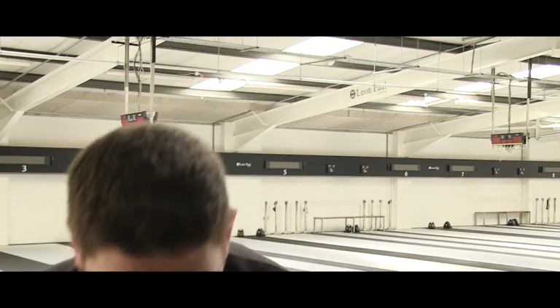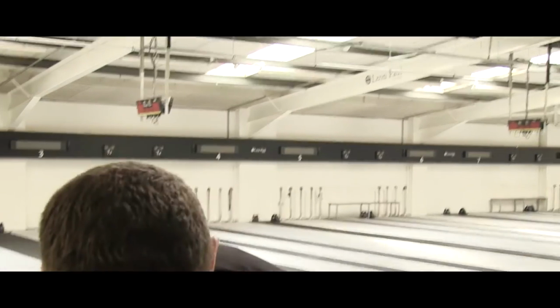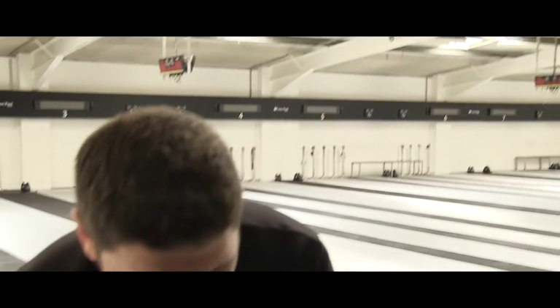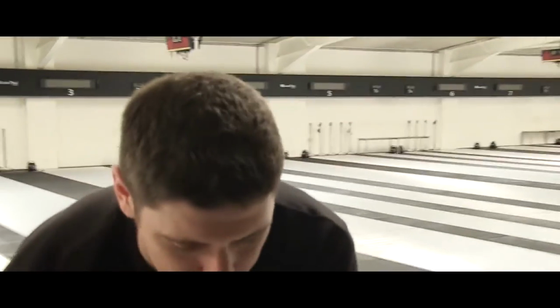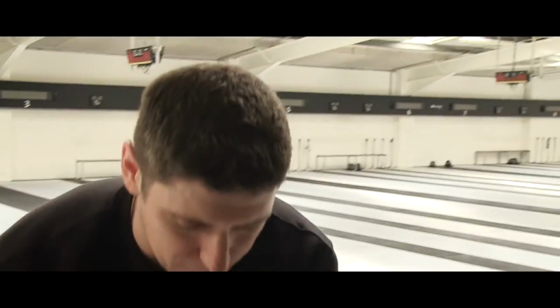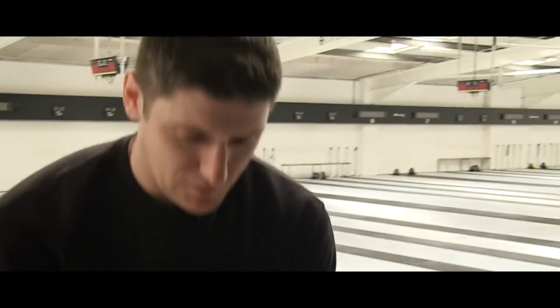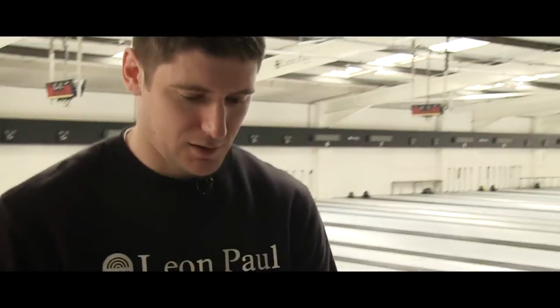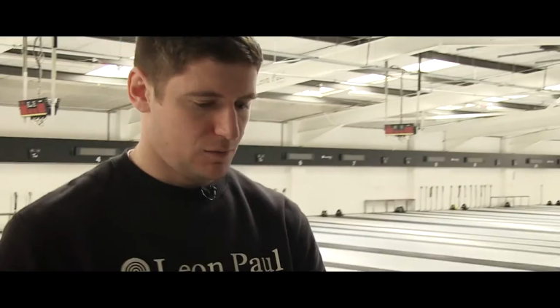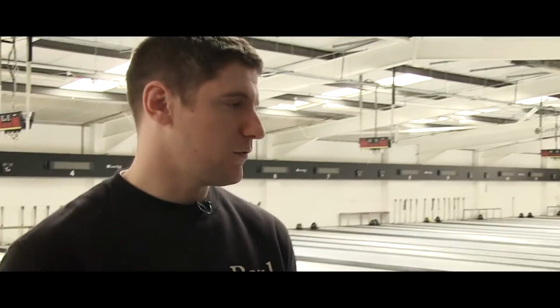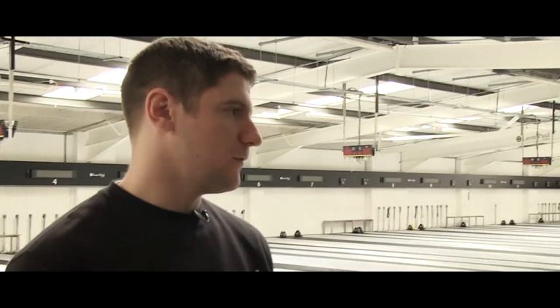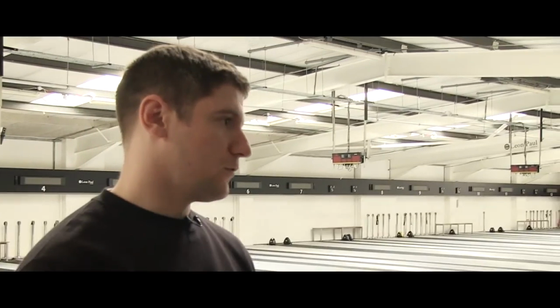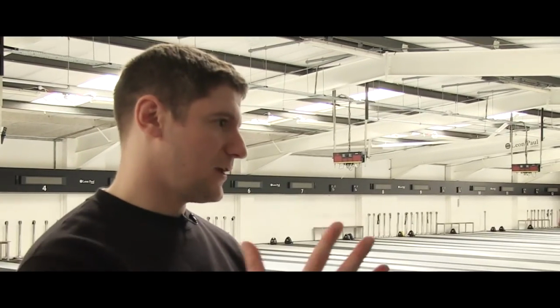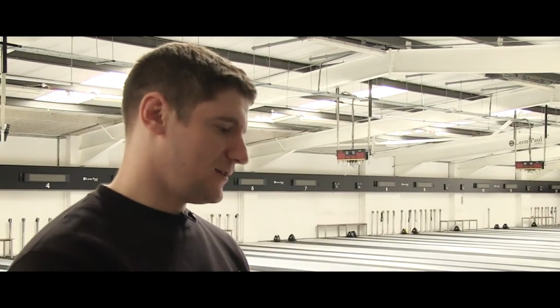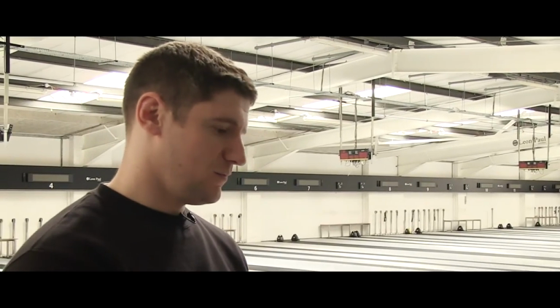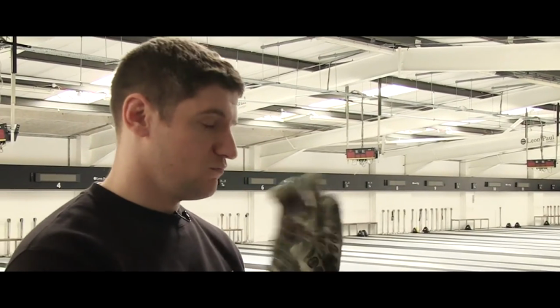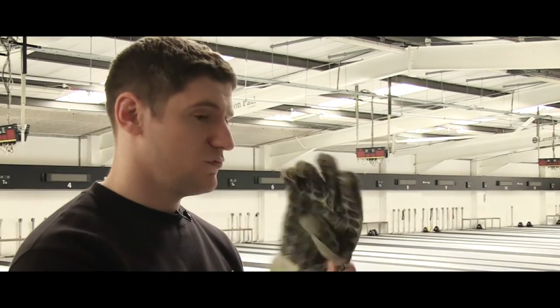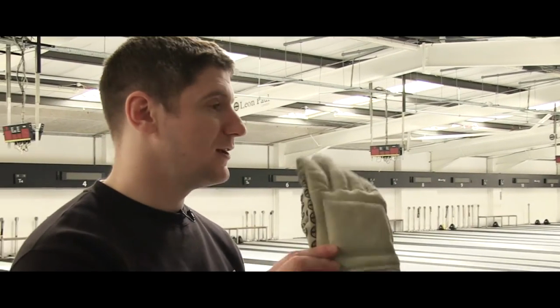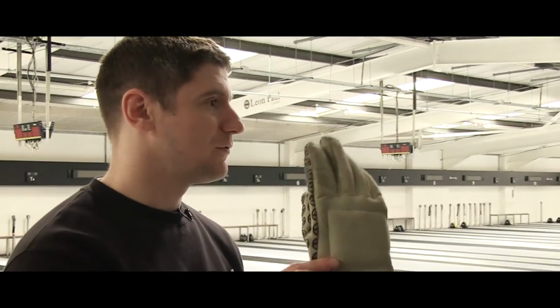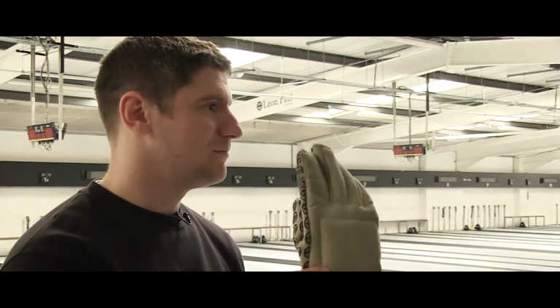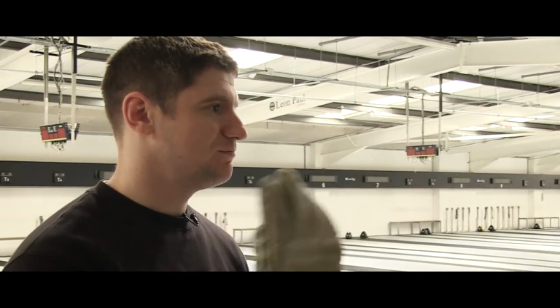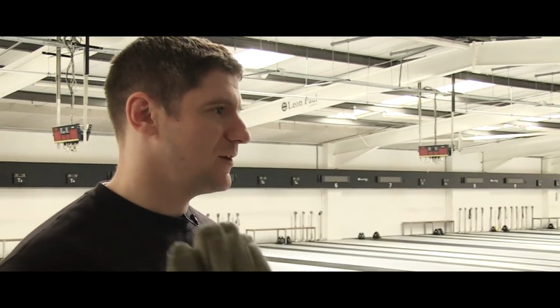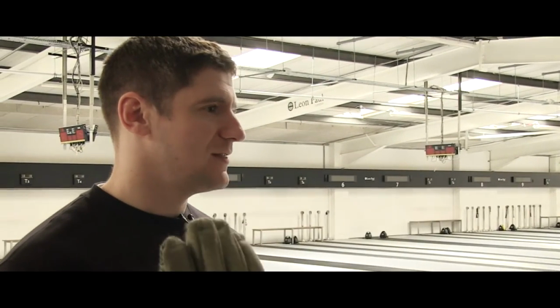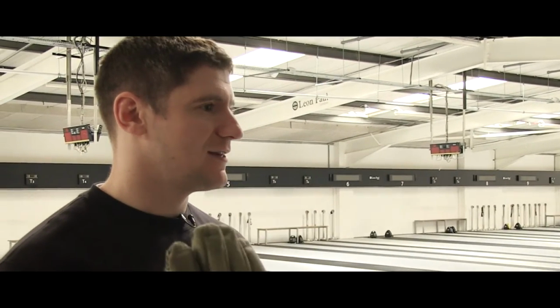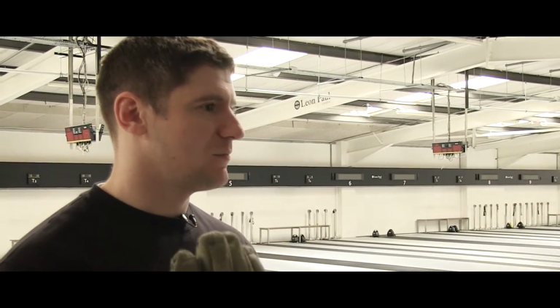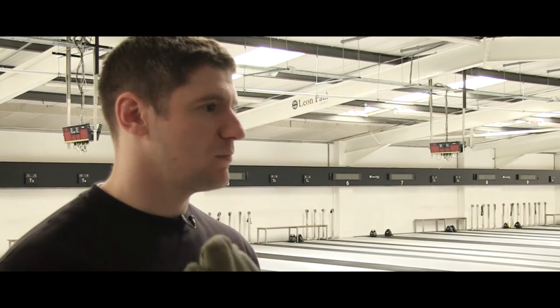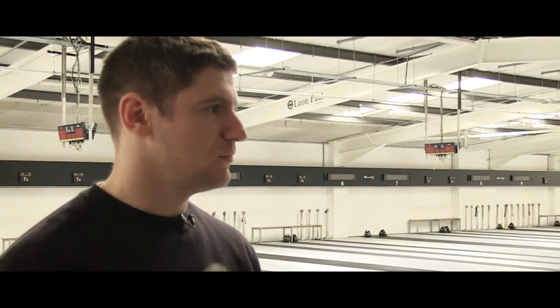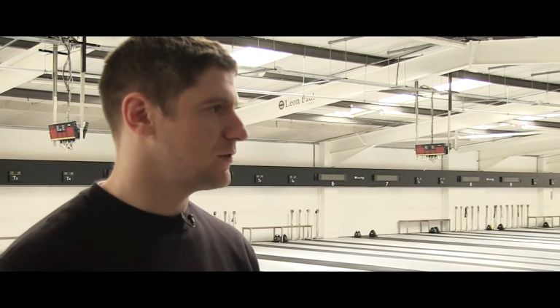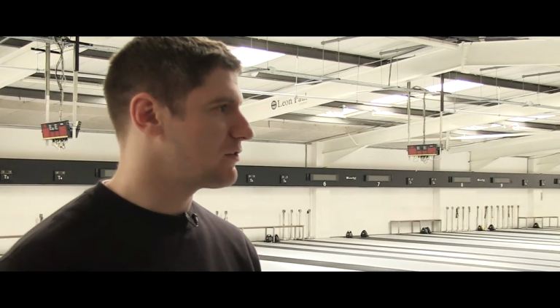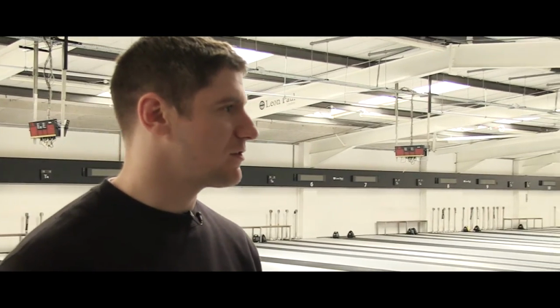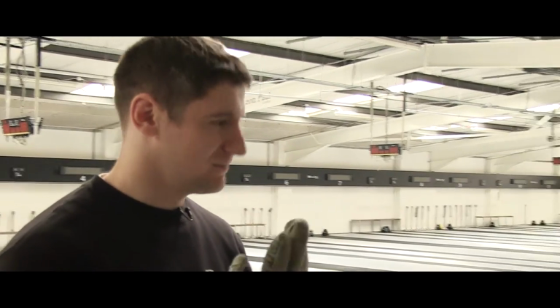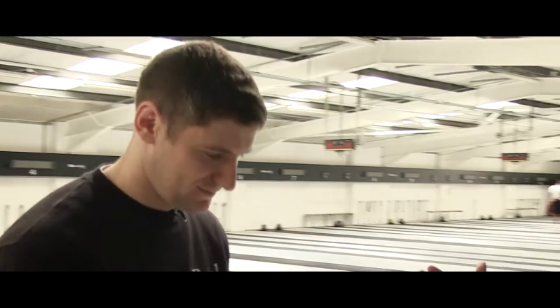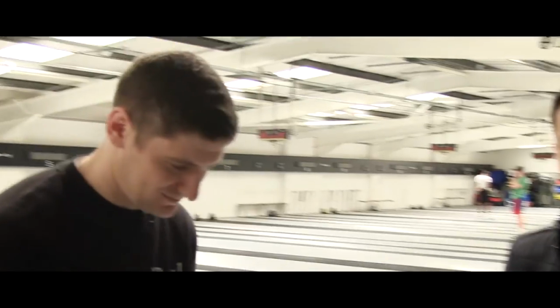And finally, obviously for your sword hand, you need a glove. That is it — so let's go get changed.